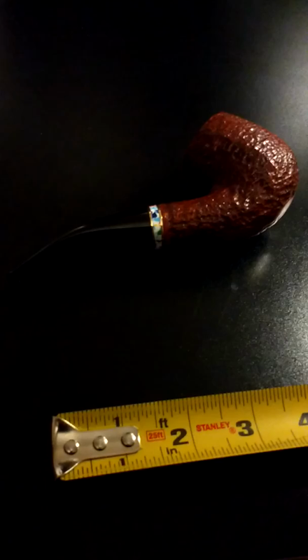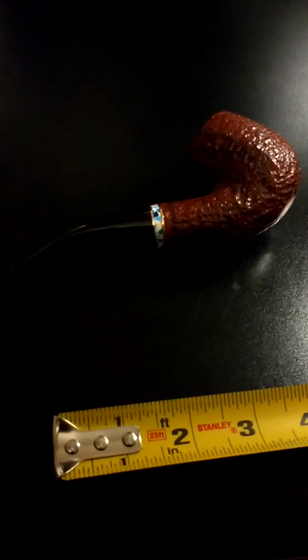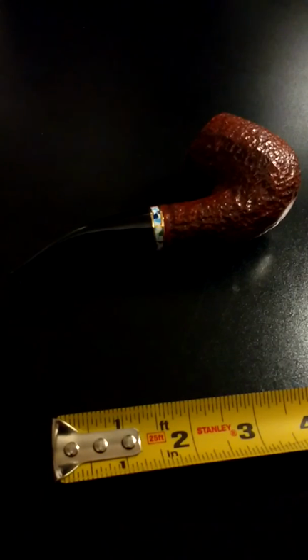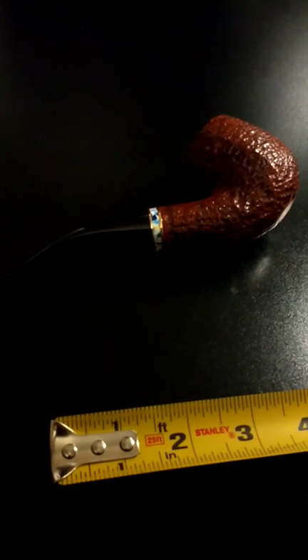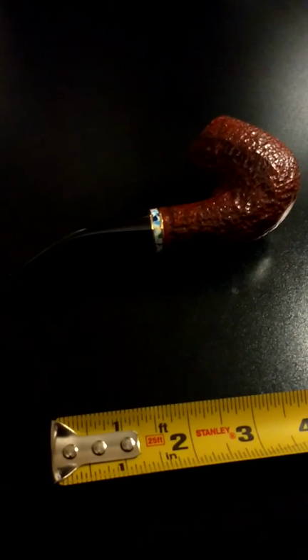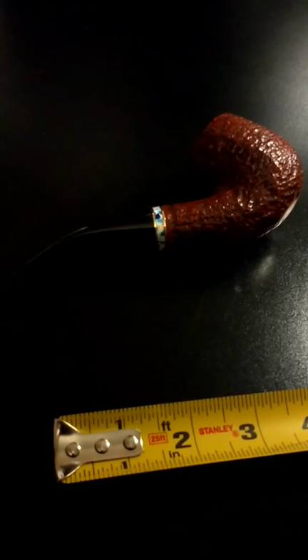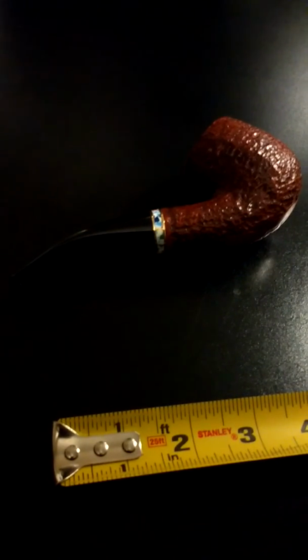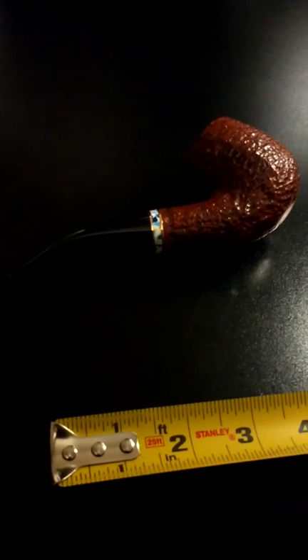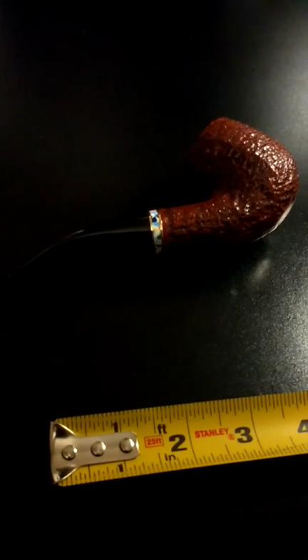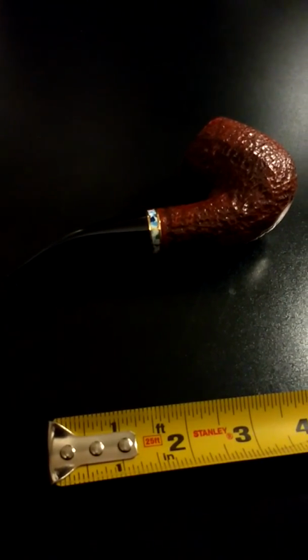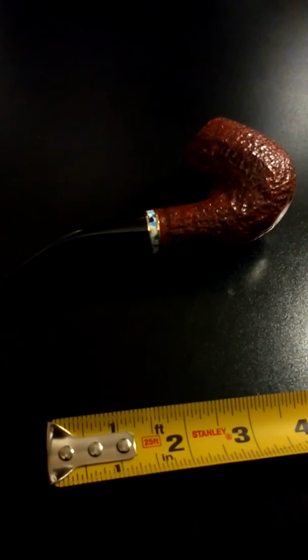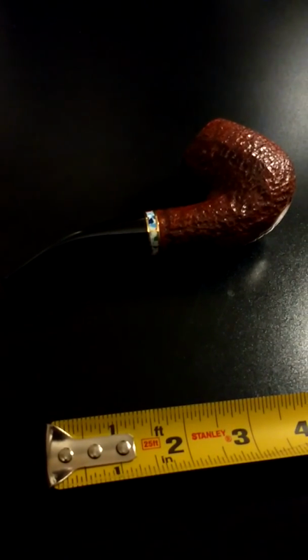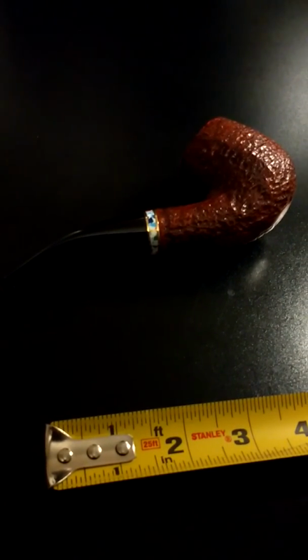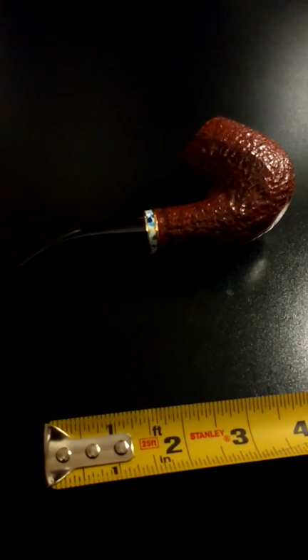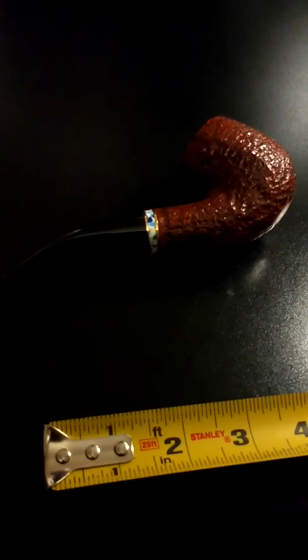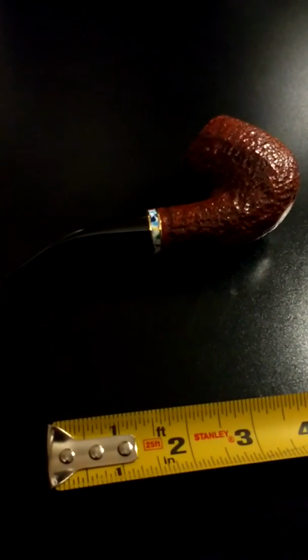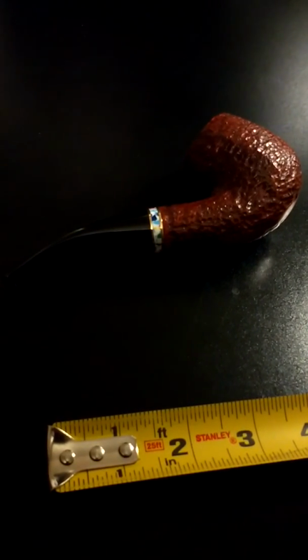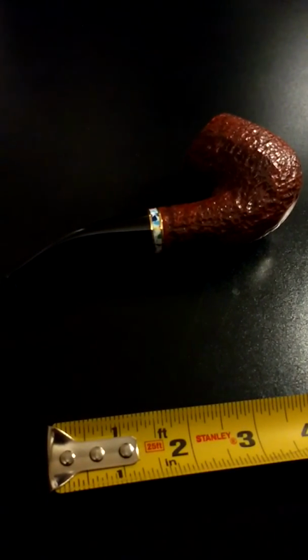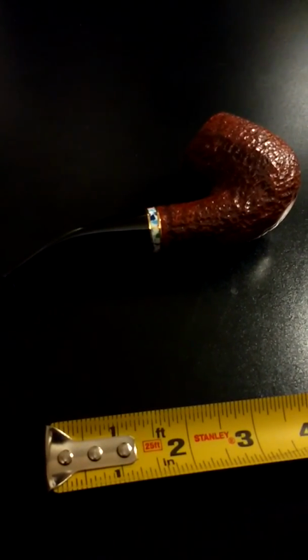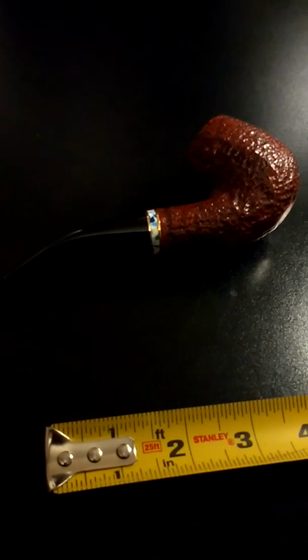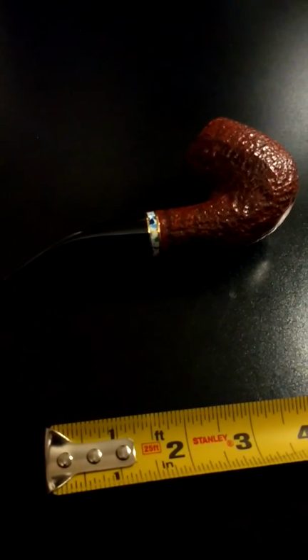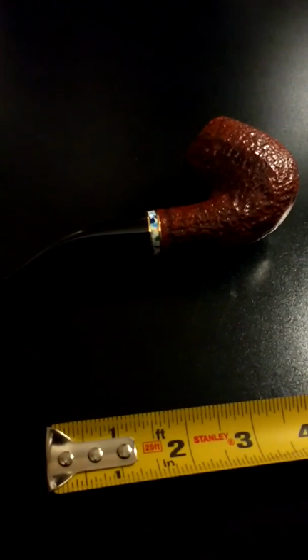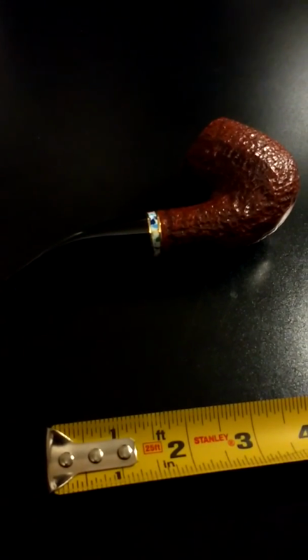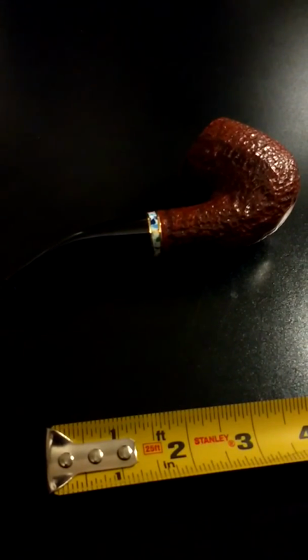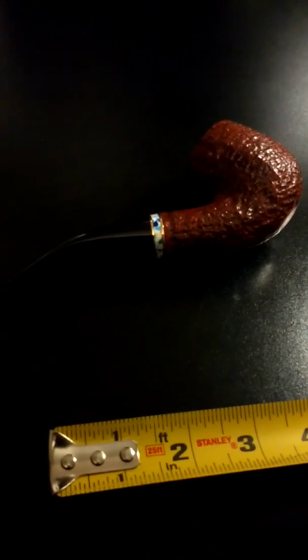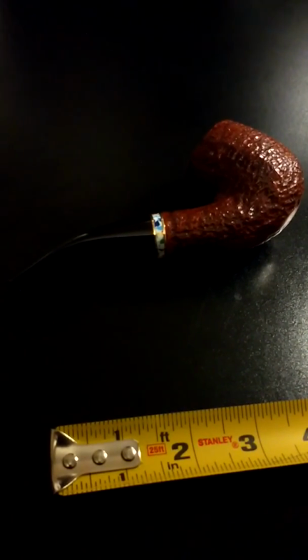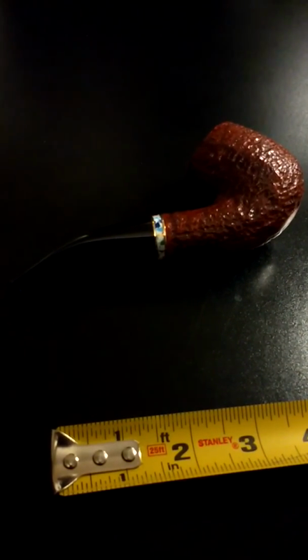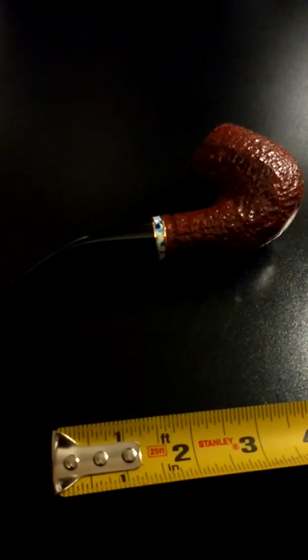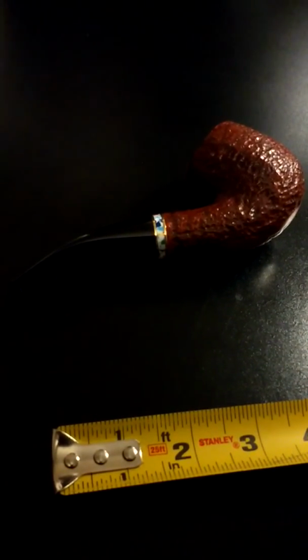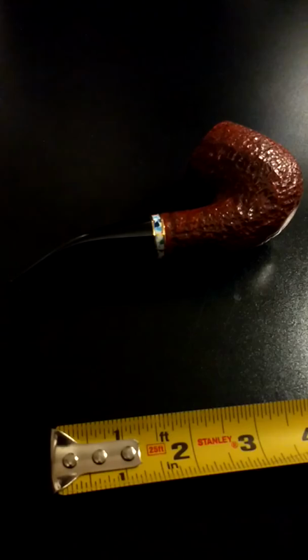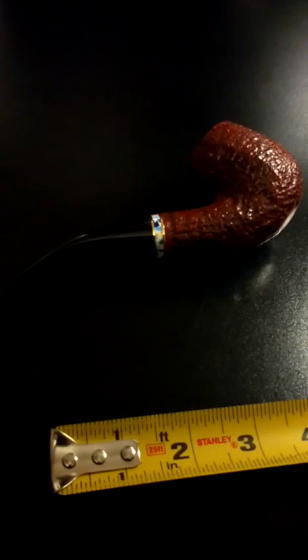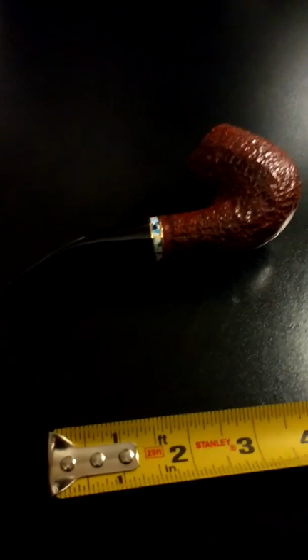It is a great pipe, a unique pipe, and it is $80 shipped.